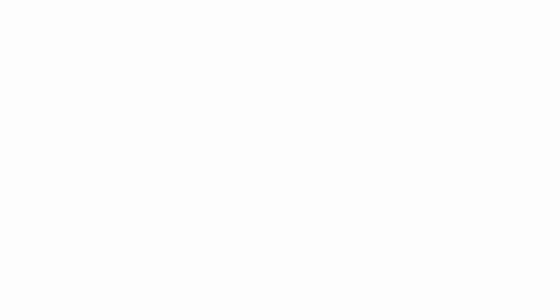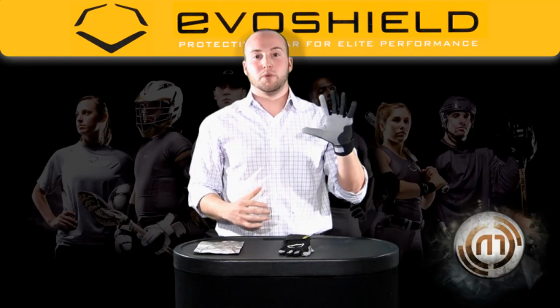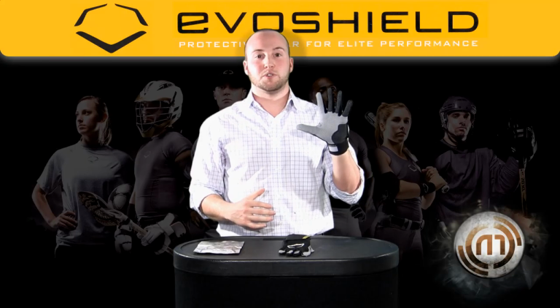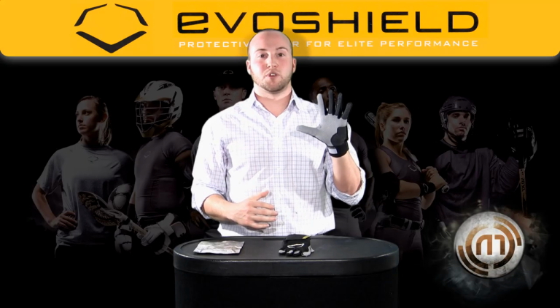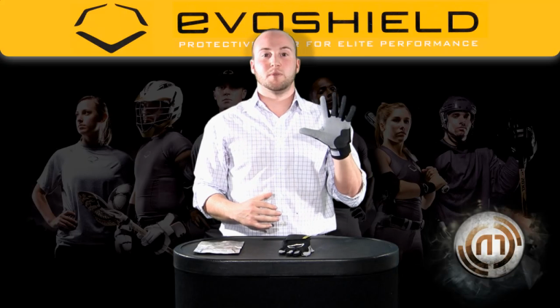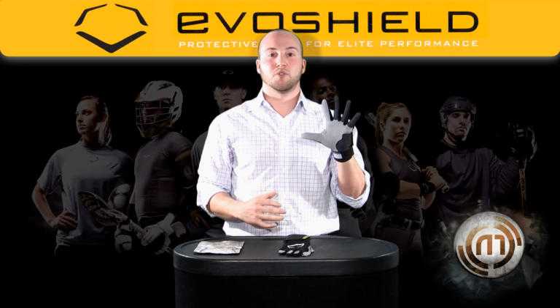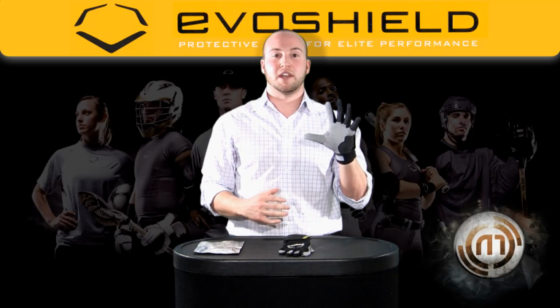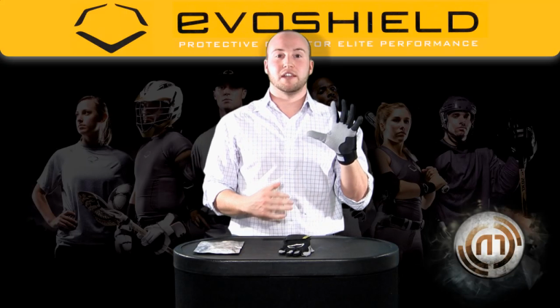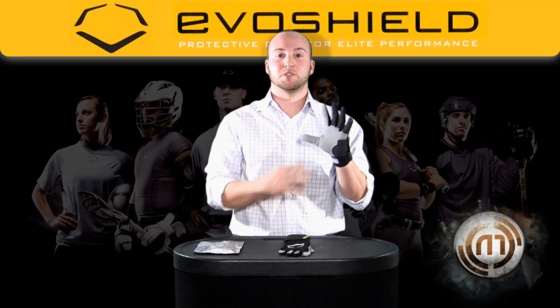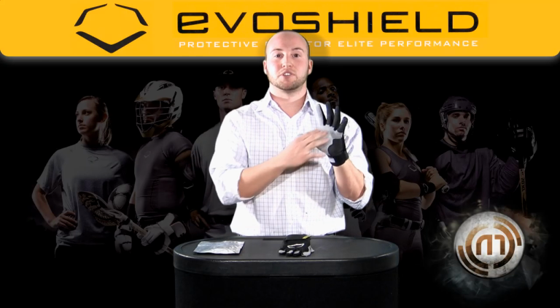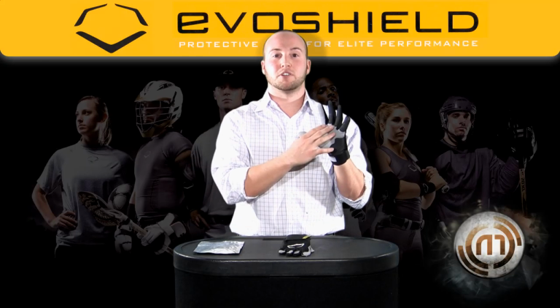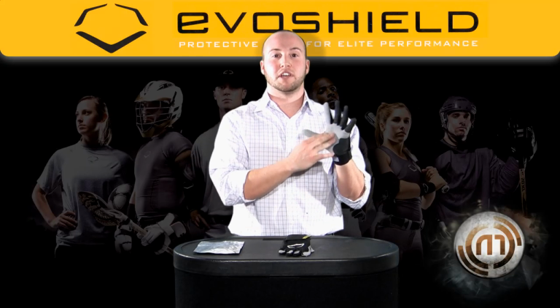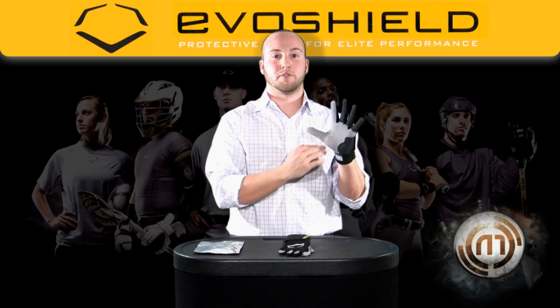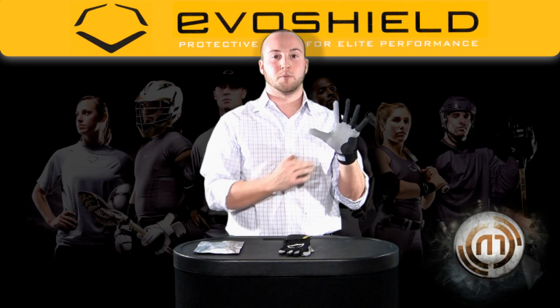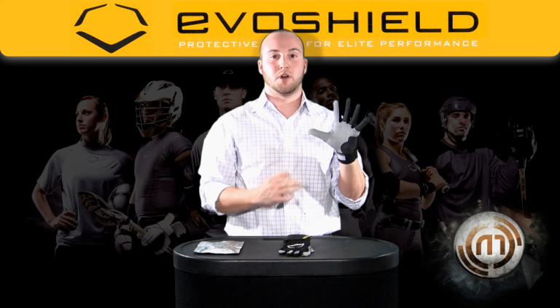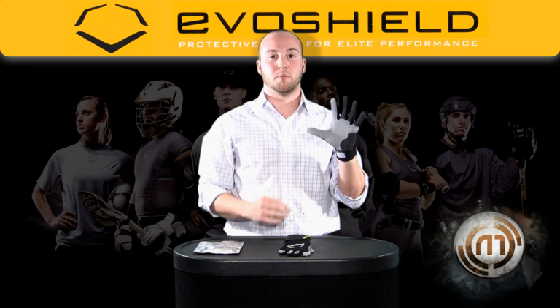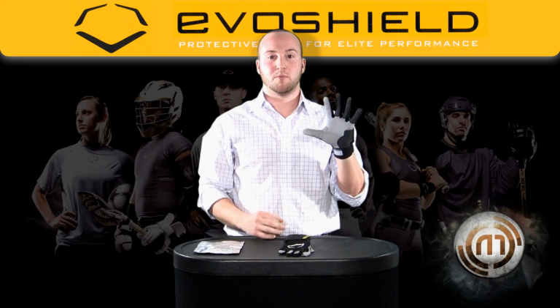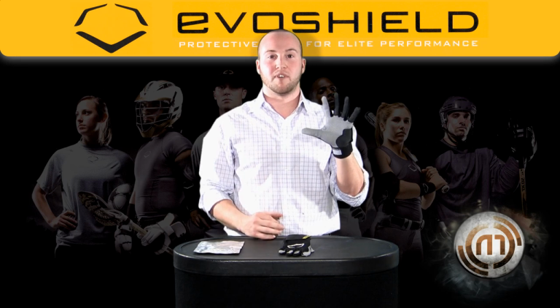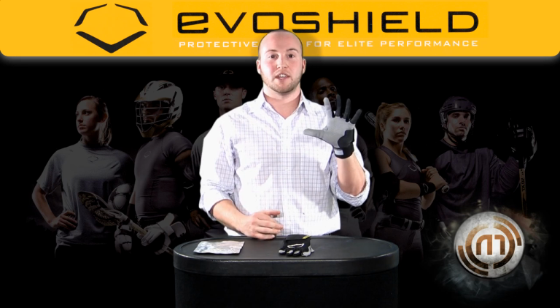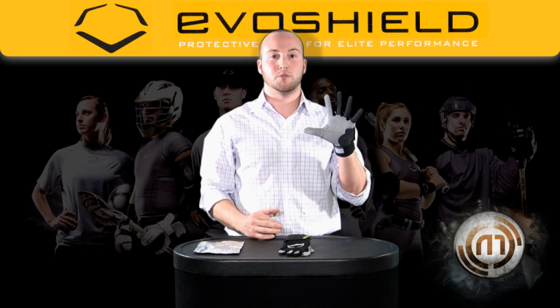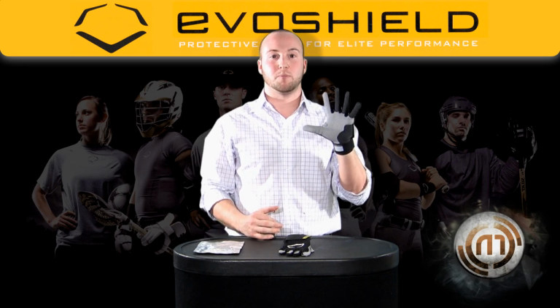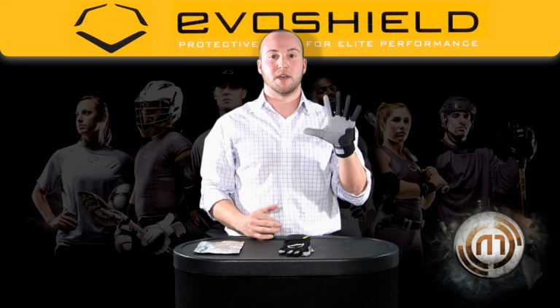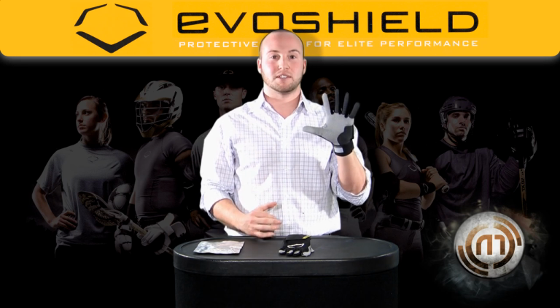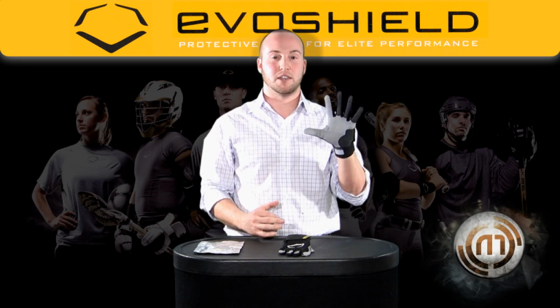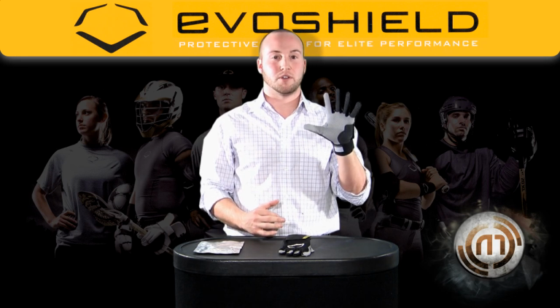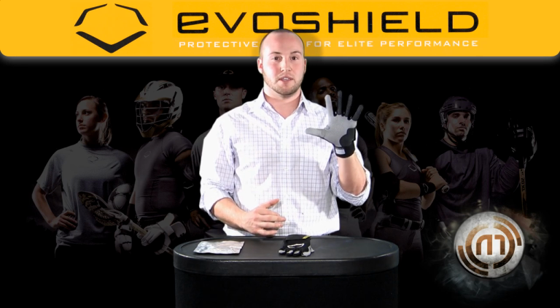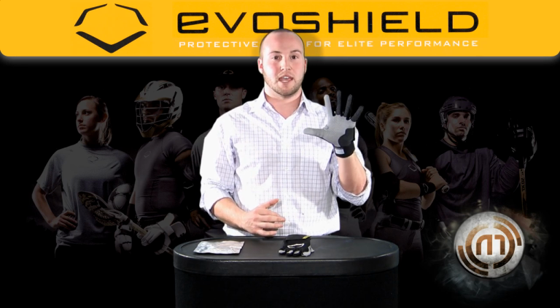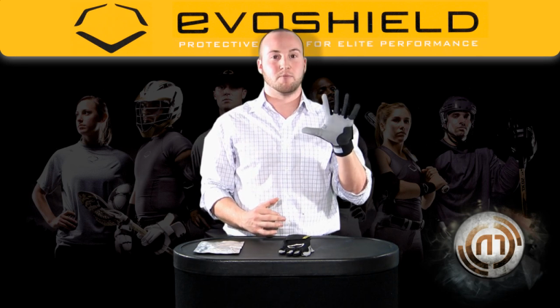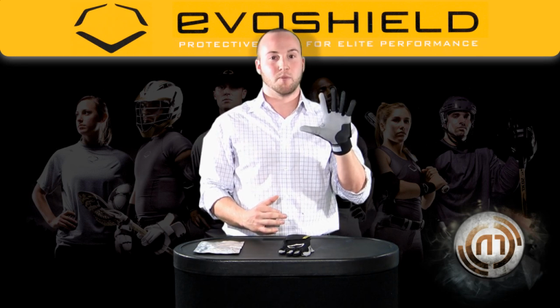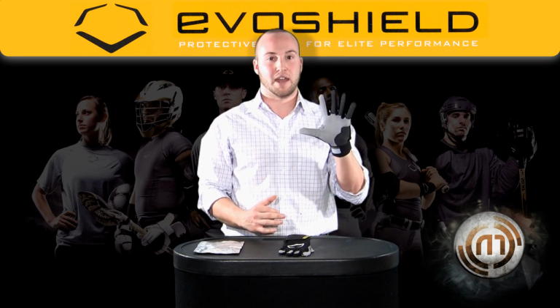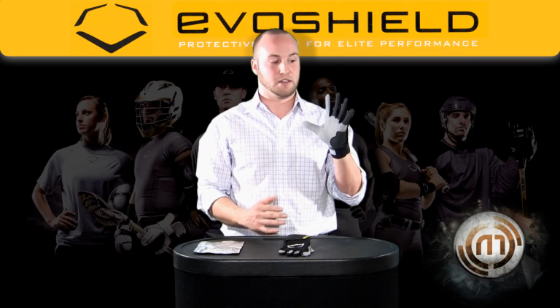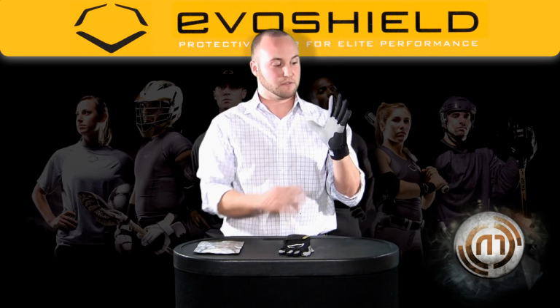We use premium grade English leather for the palm, providing you with the best leather in the game for batting gloves.